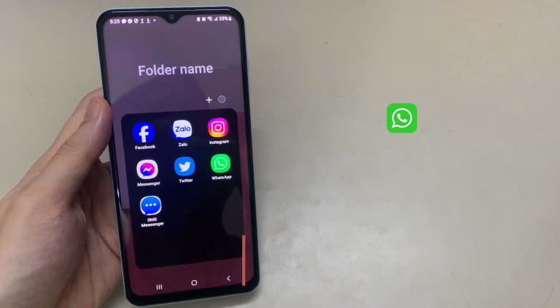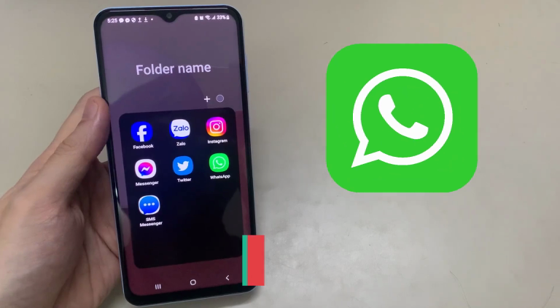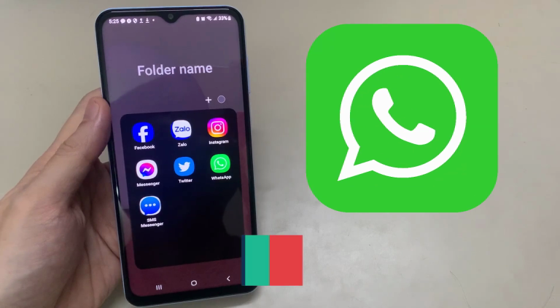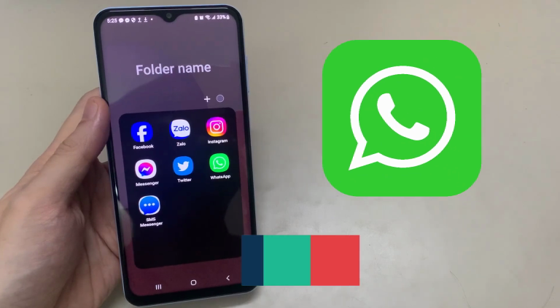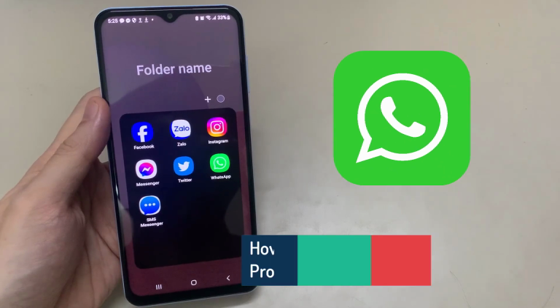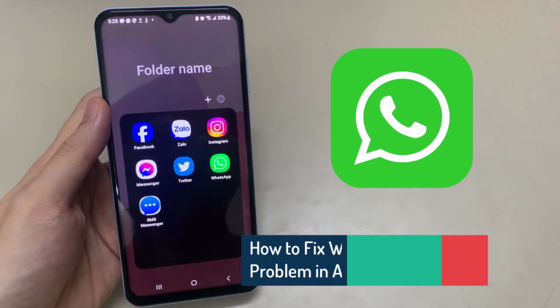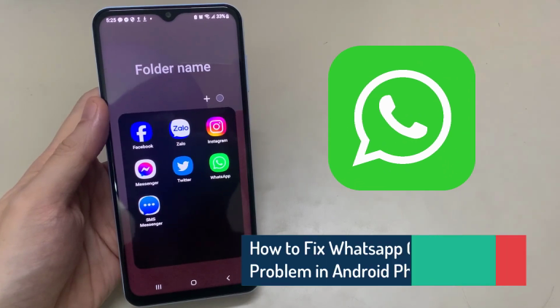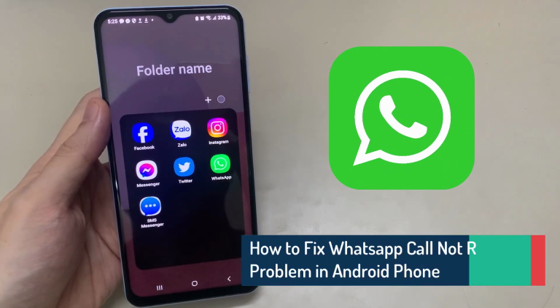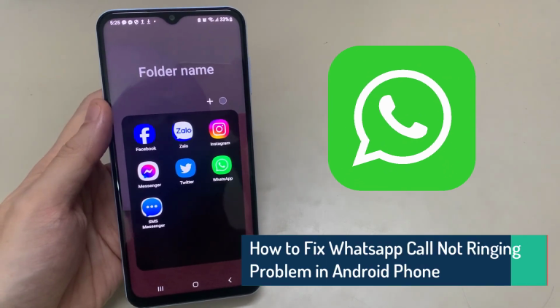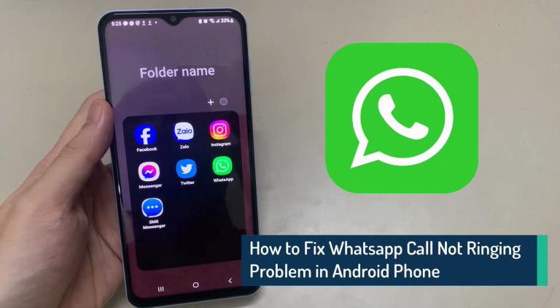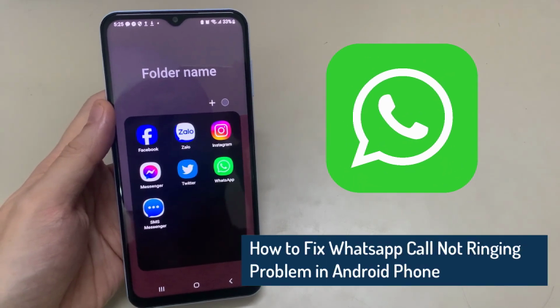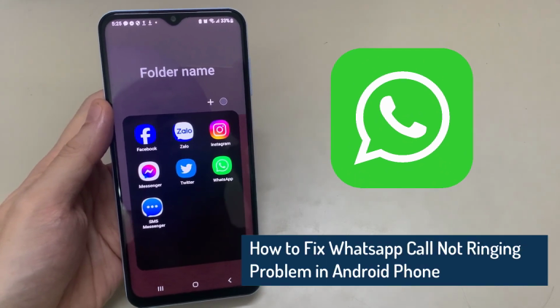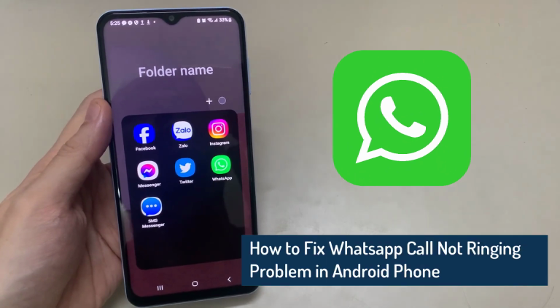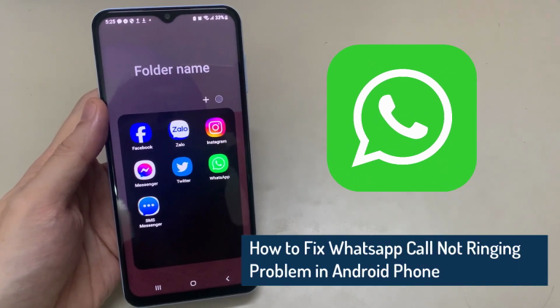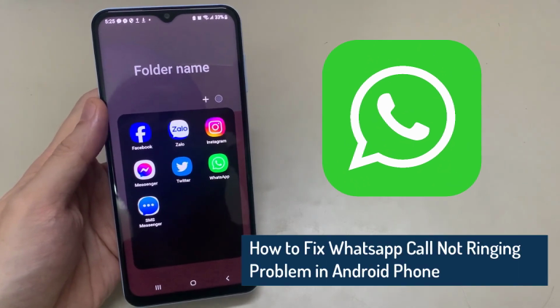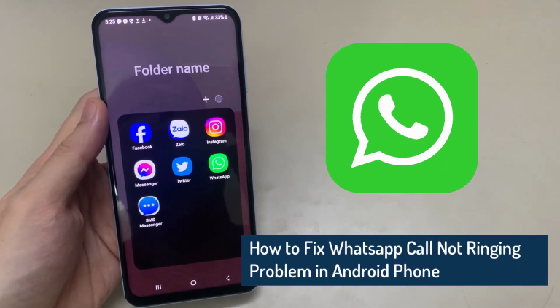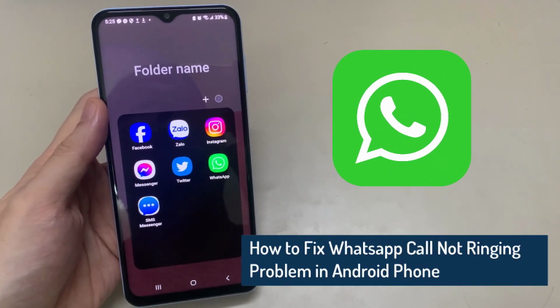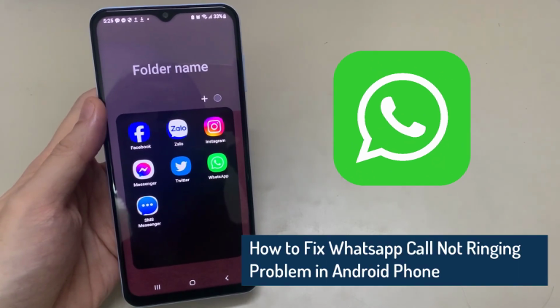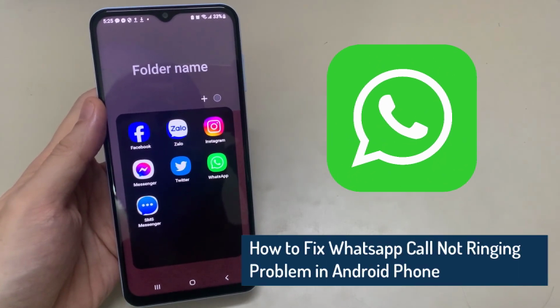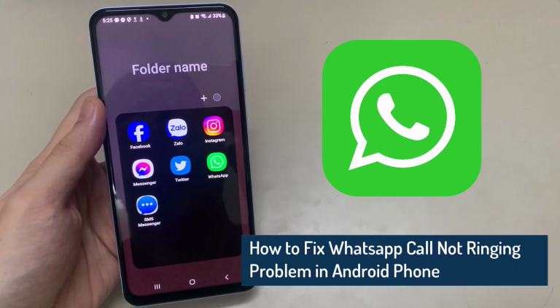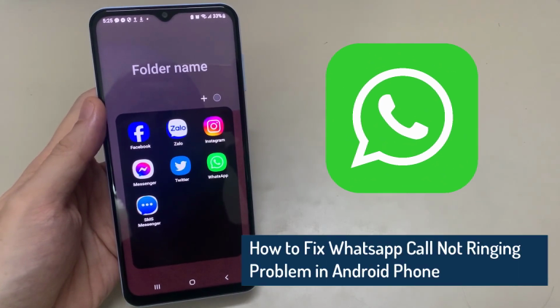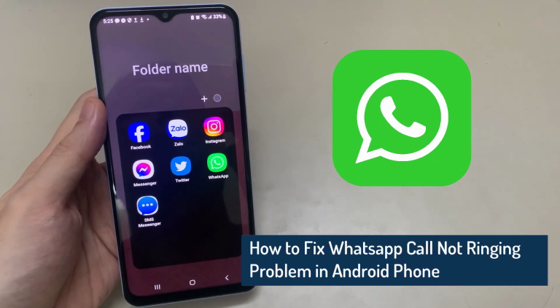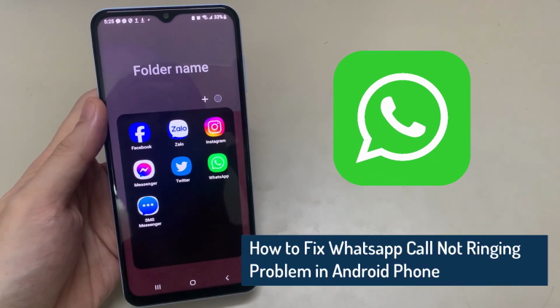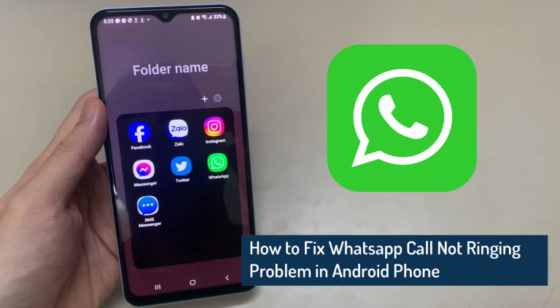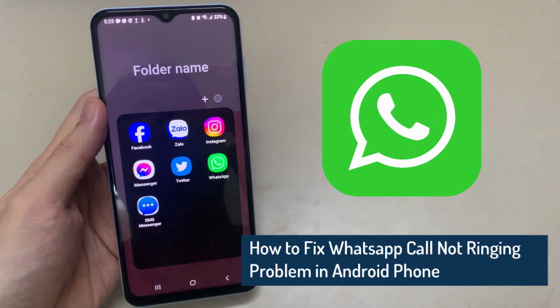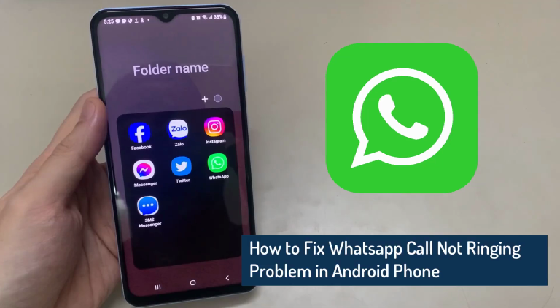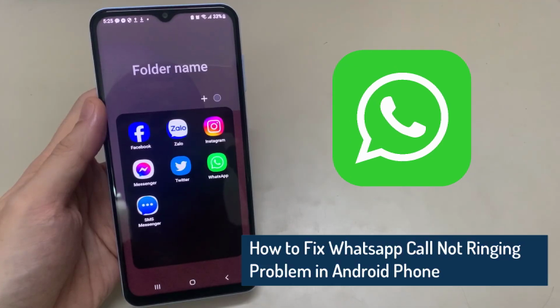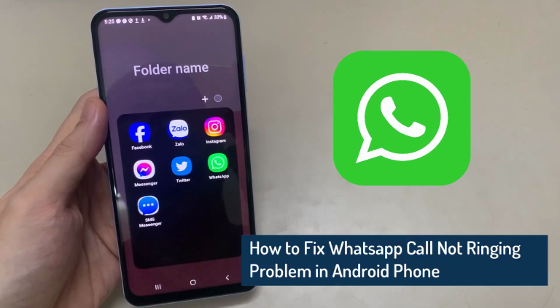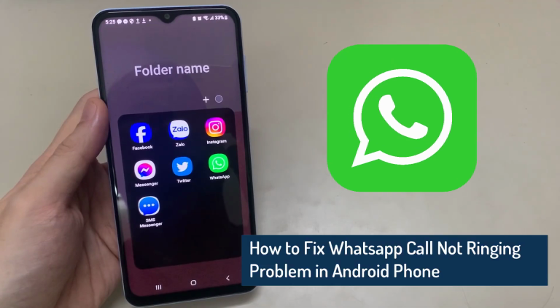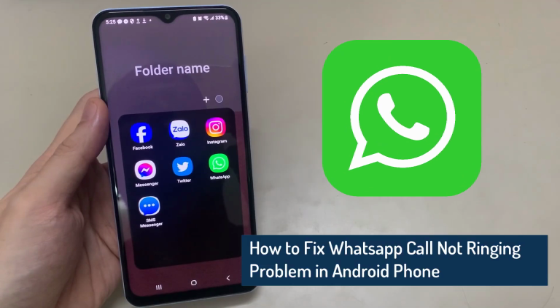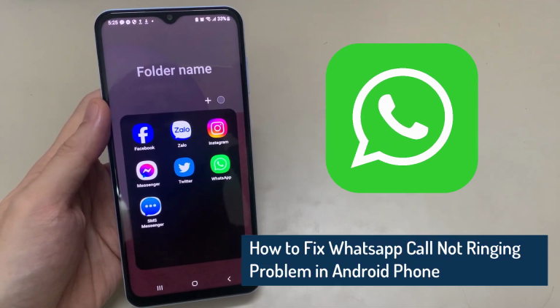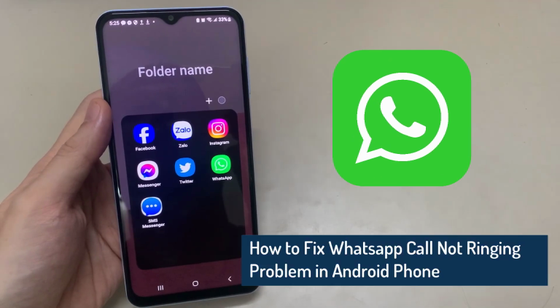Hi everyone! In this video, learn how to fix WhatsApp call not ringing problem in Android phone.